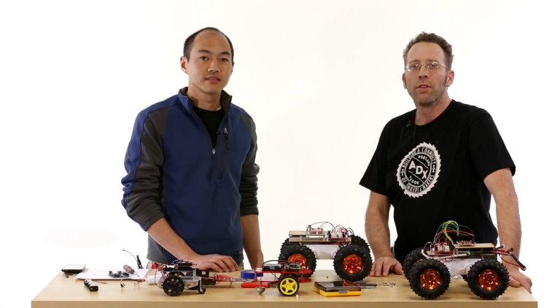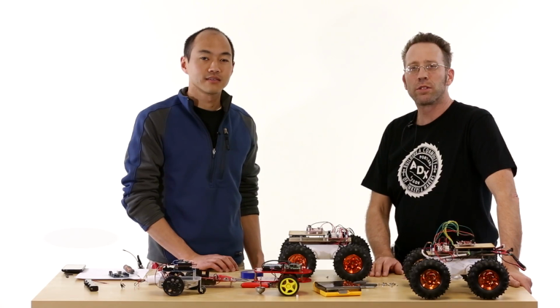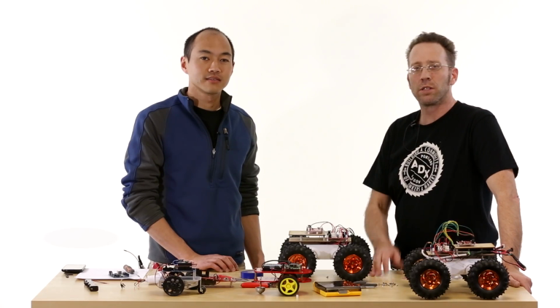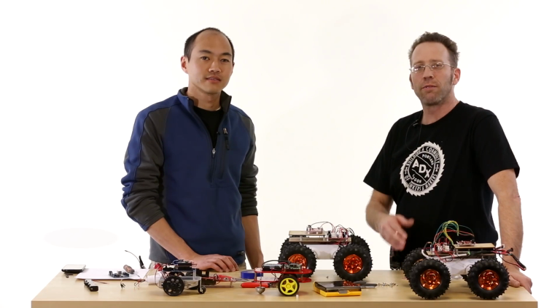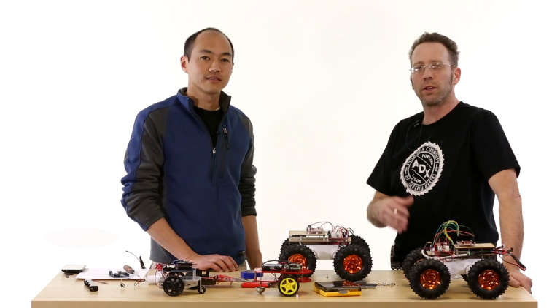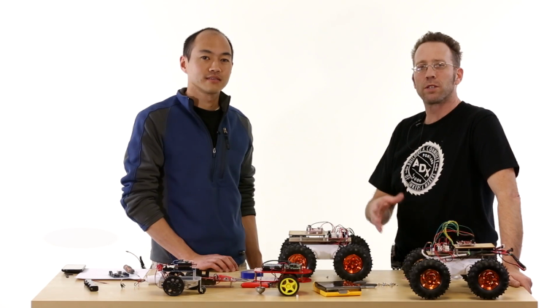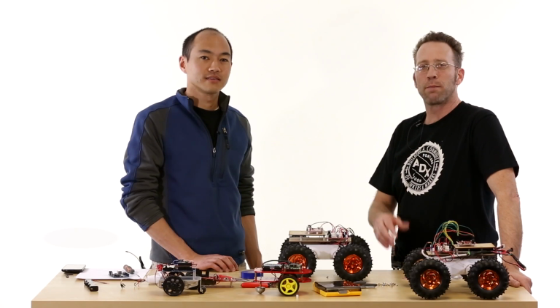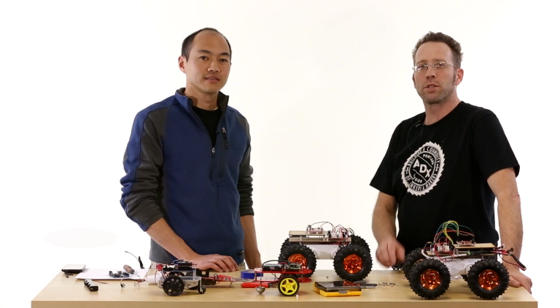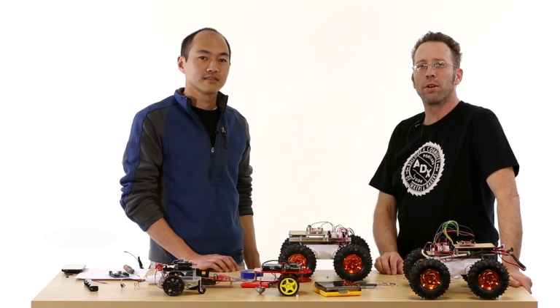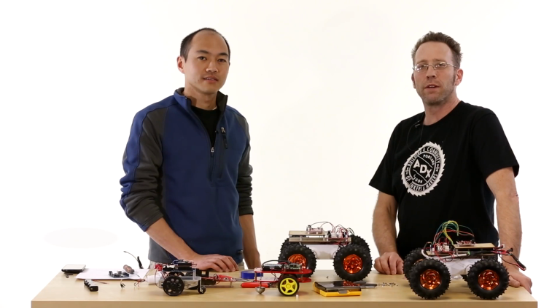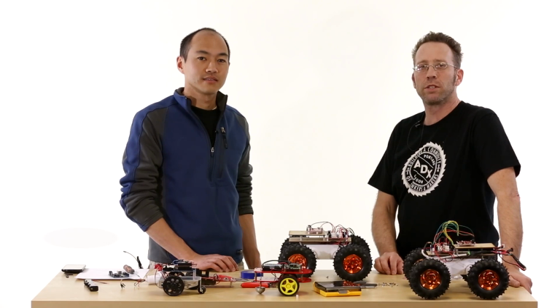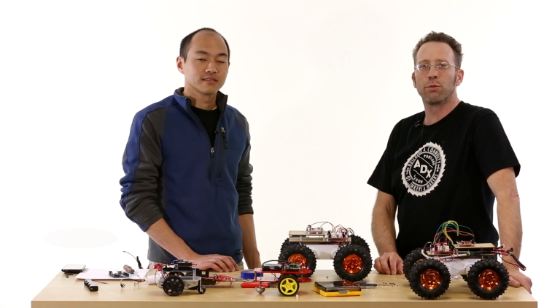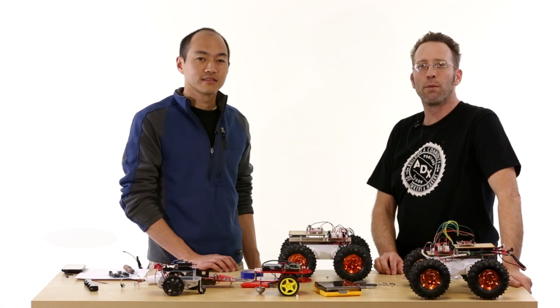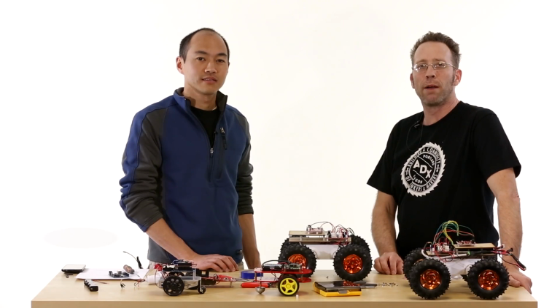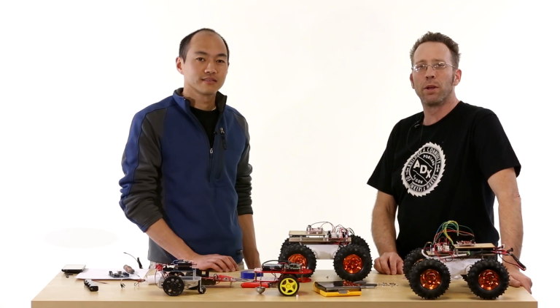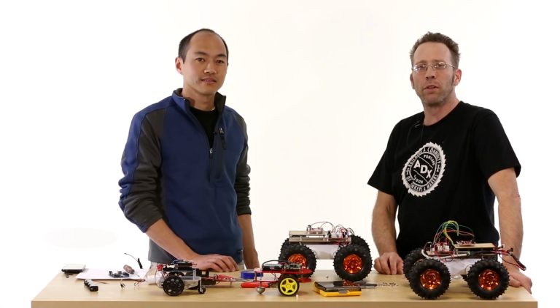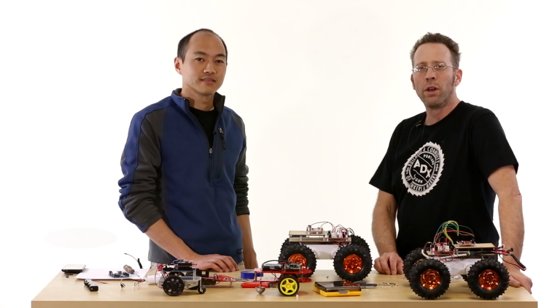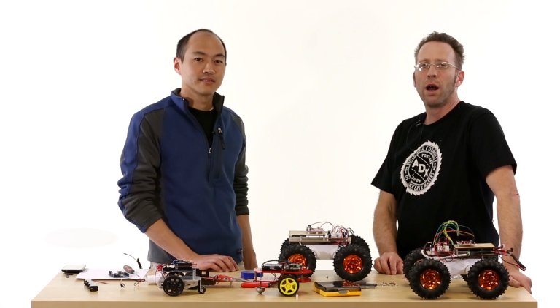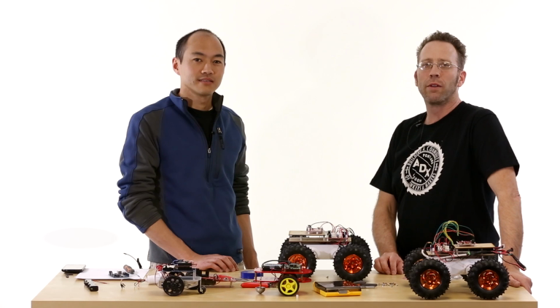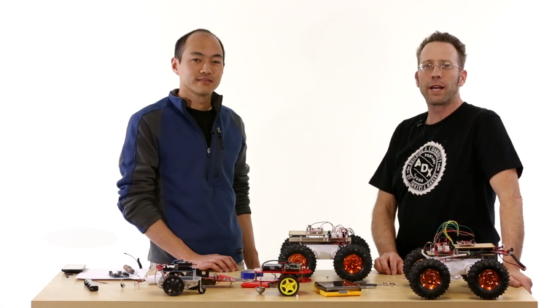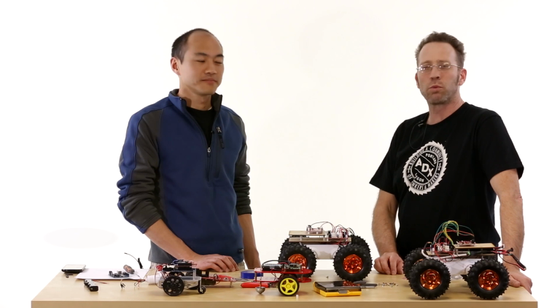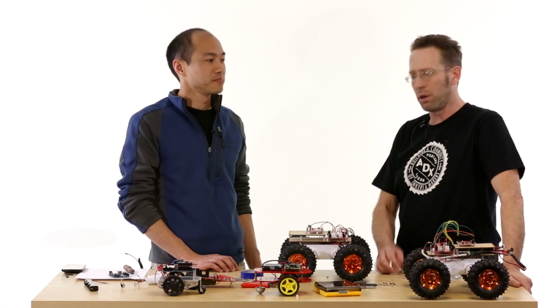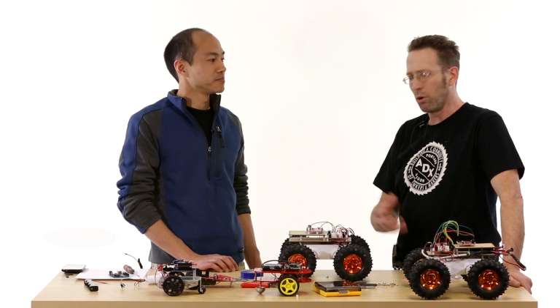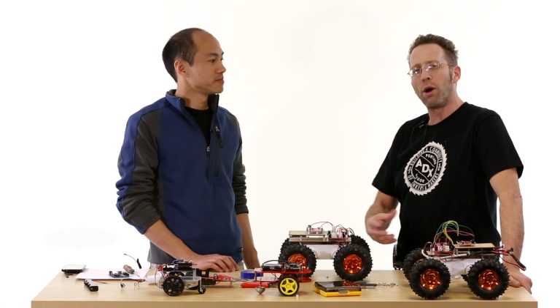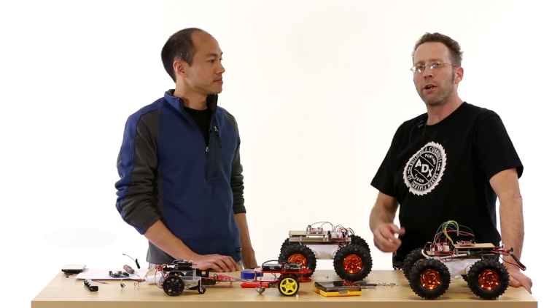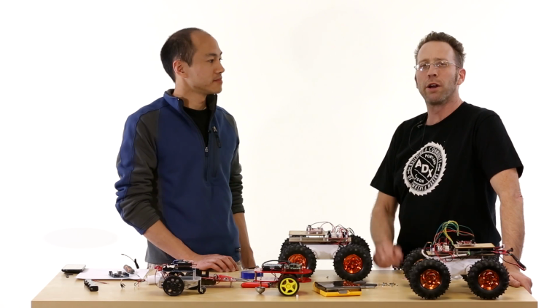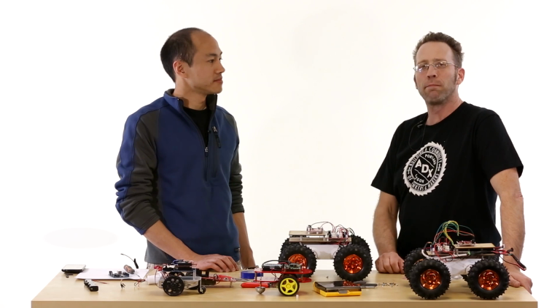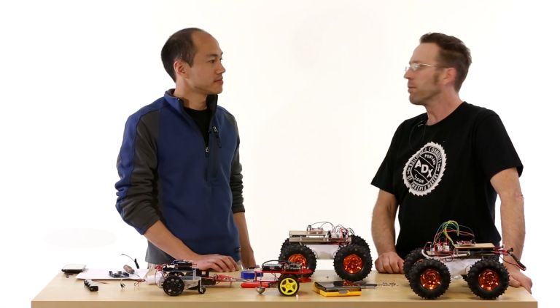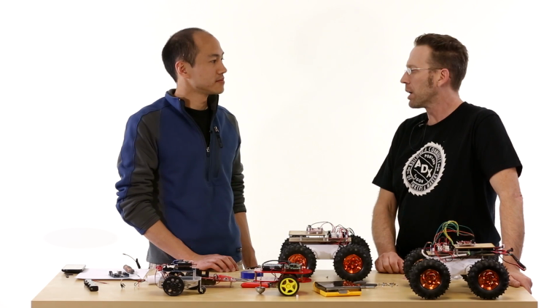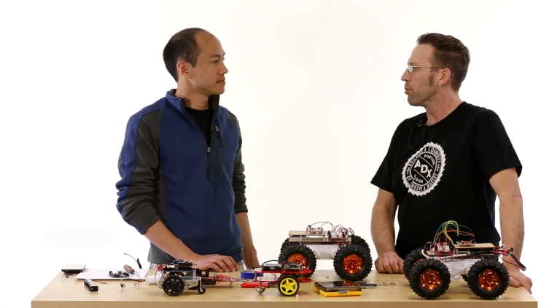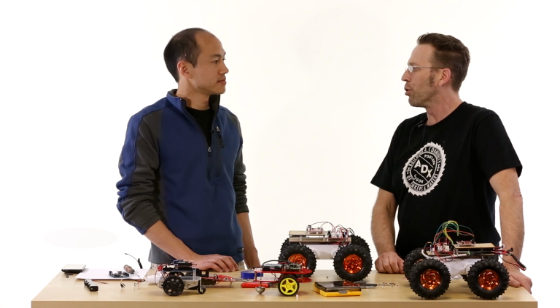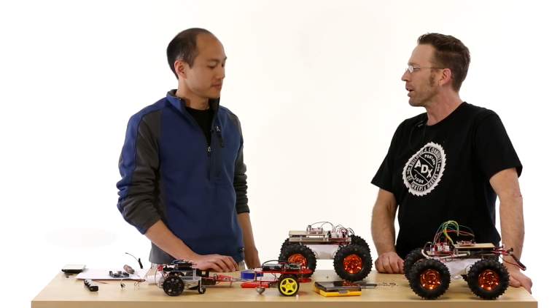That's it for this episode of the AVC Robot Build. On the next one we'll wire it up and get it rolling.